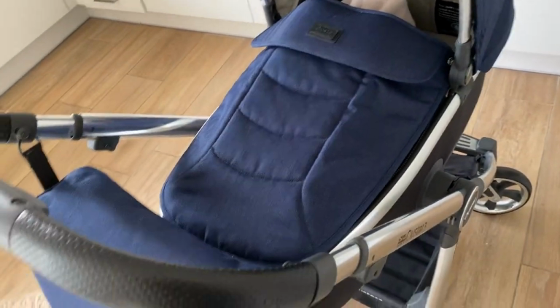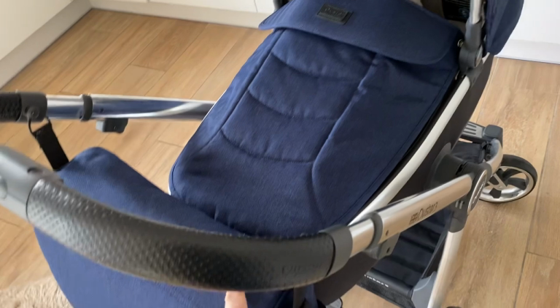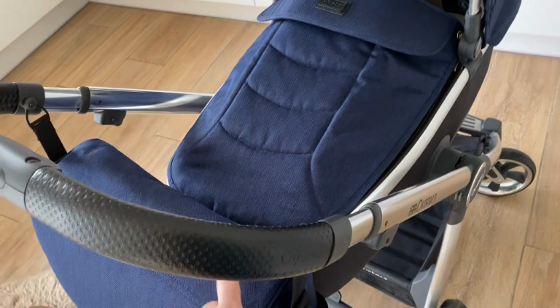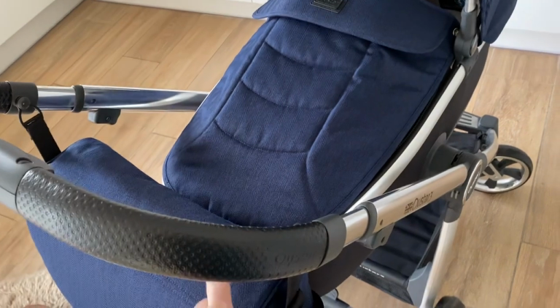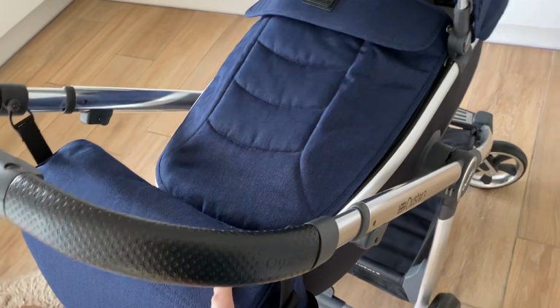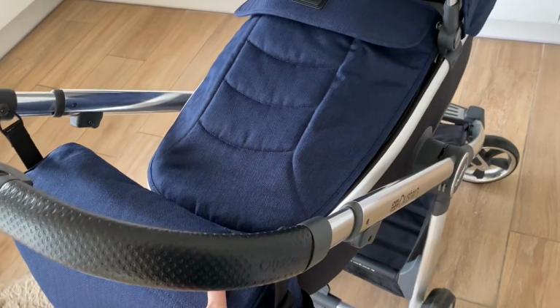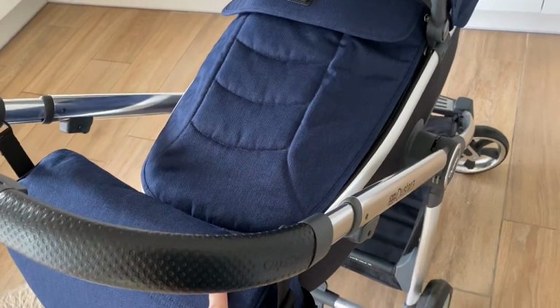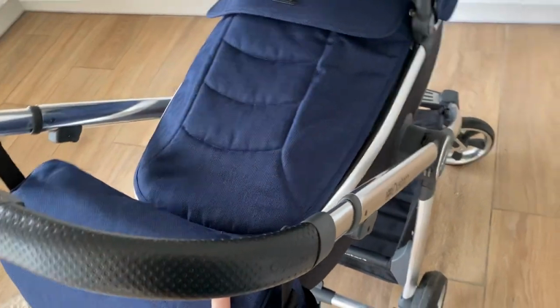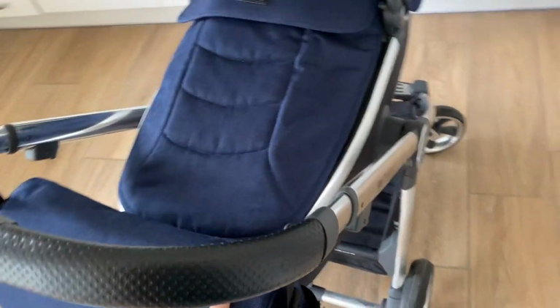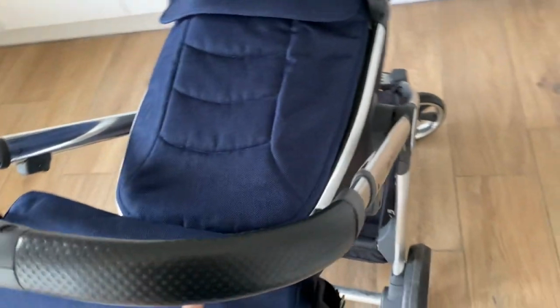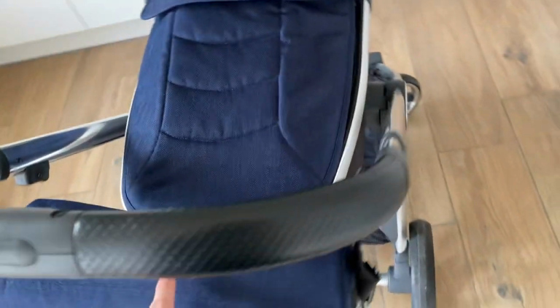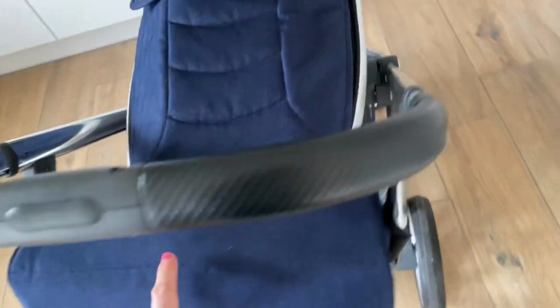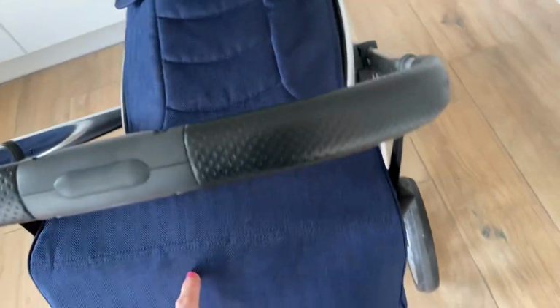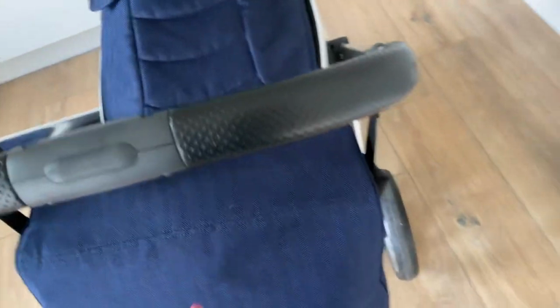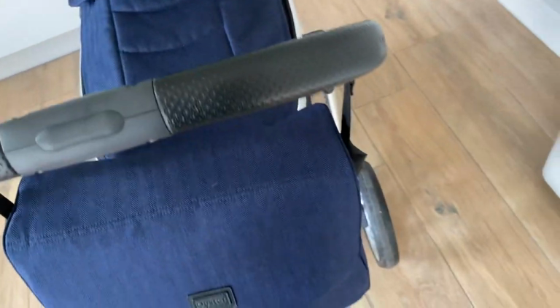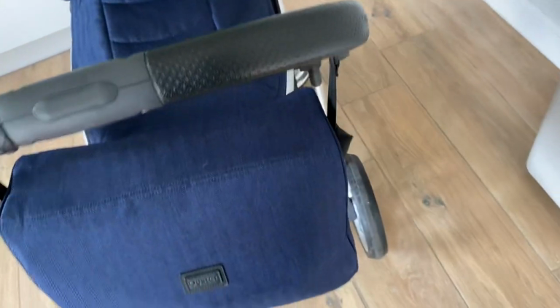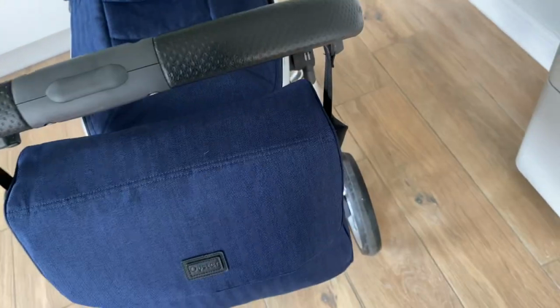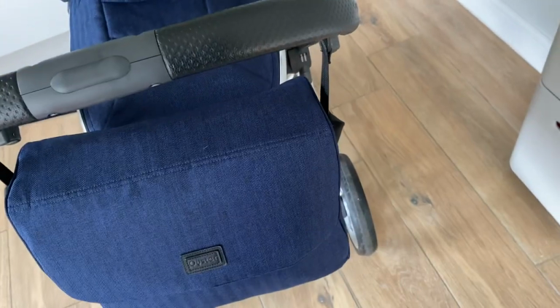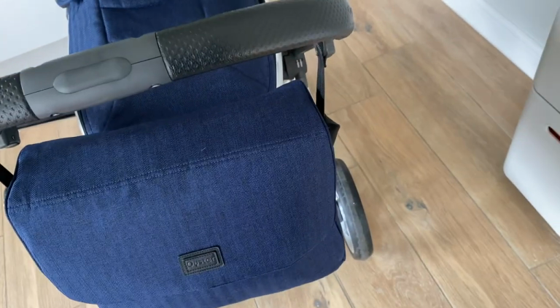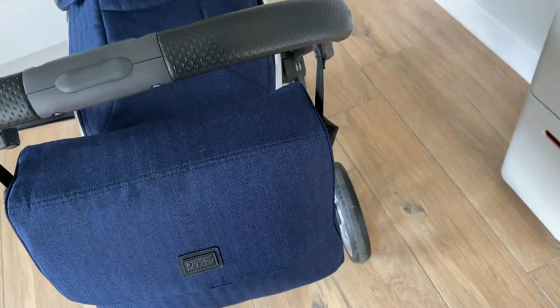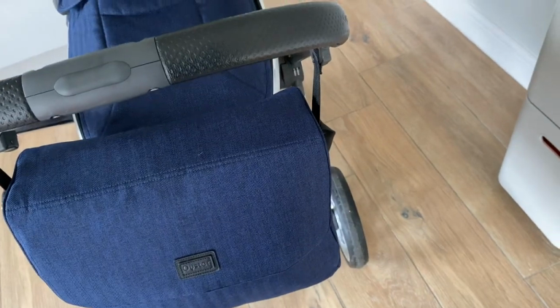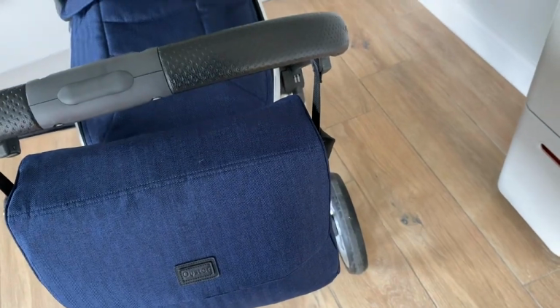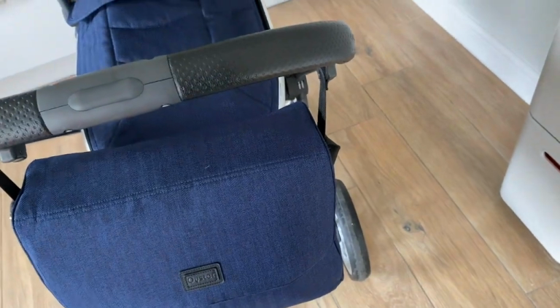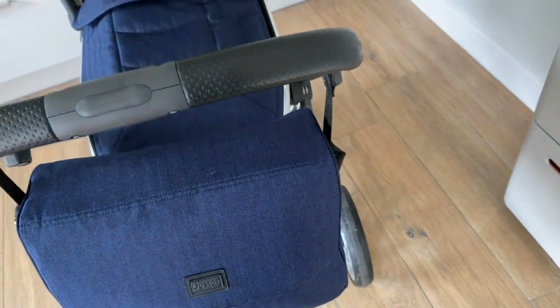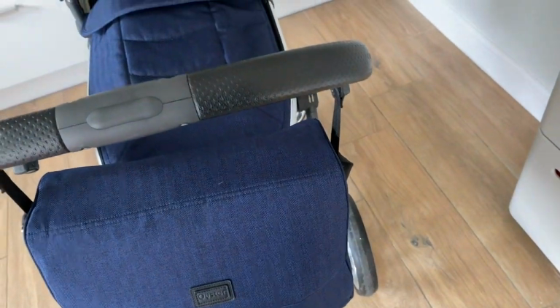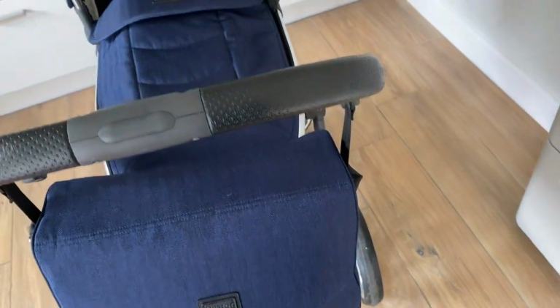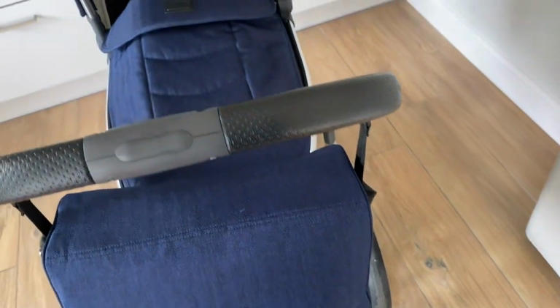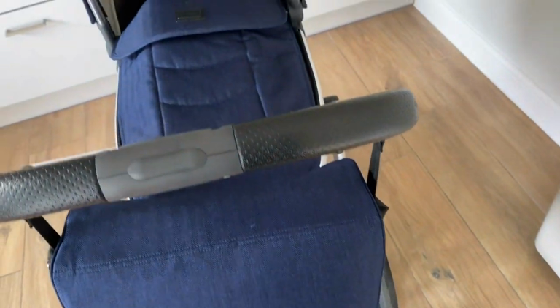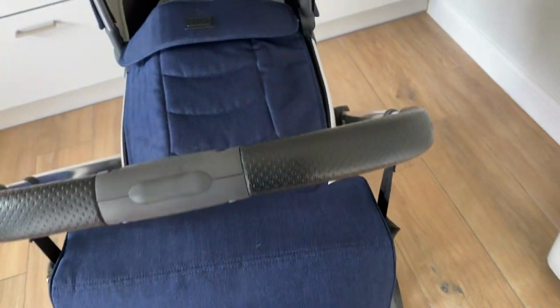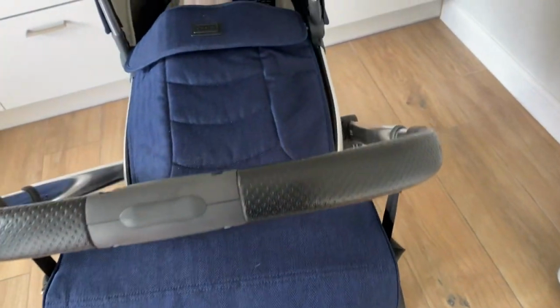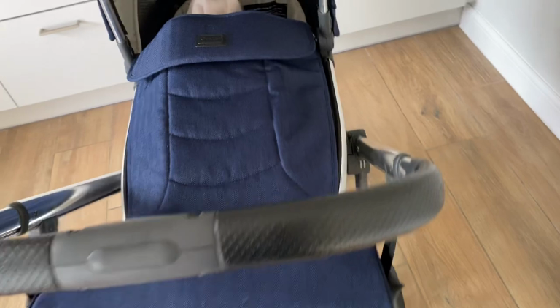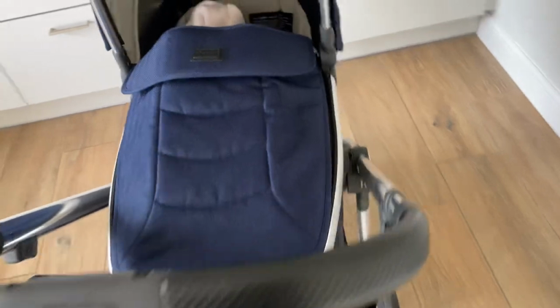It also has the bag, as you can see here. You are getting a view of my baby — never mind, babies all look the same really, don't they?